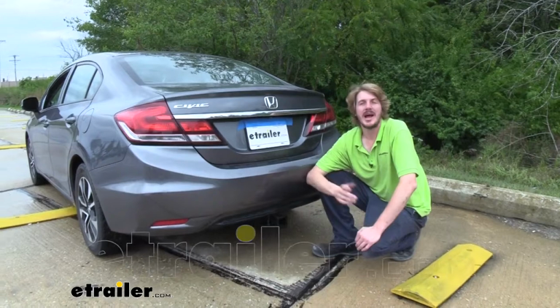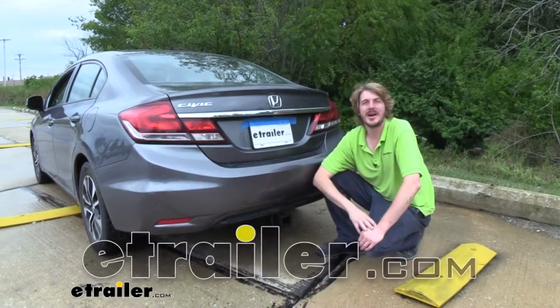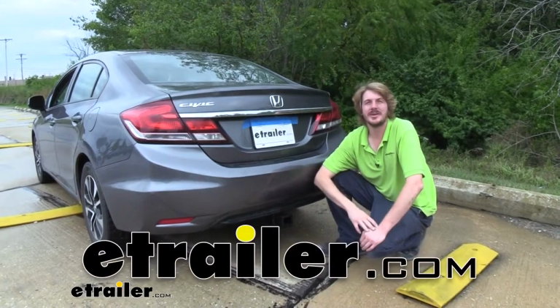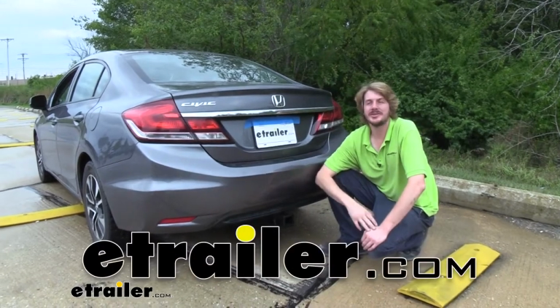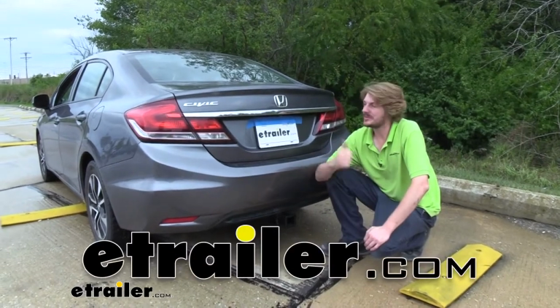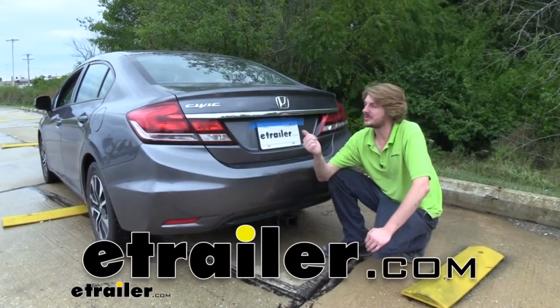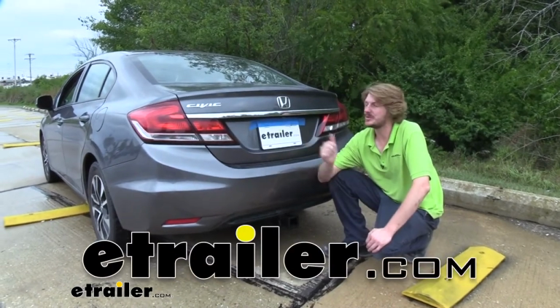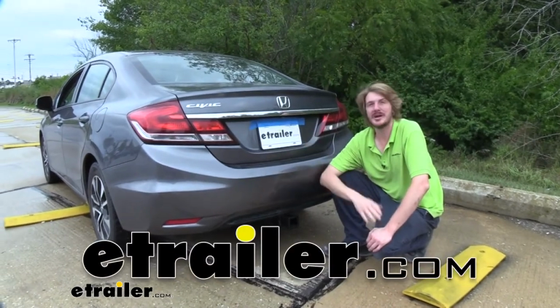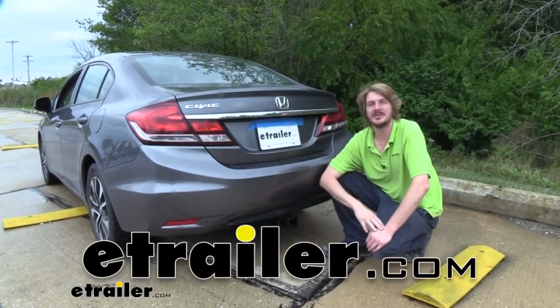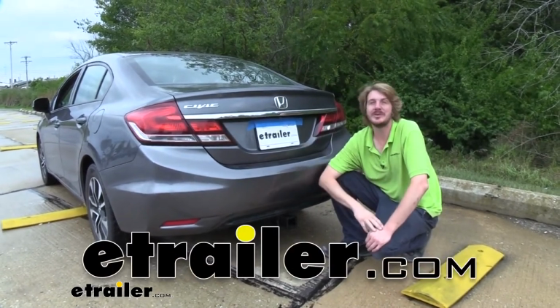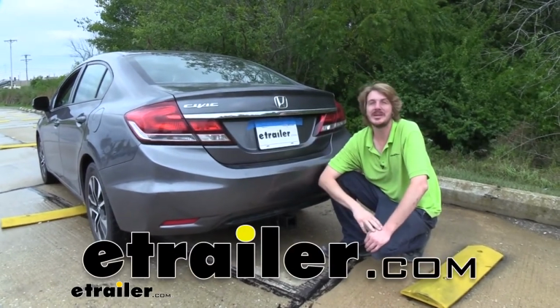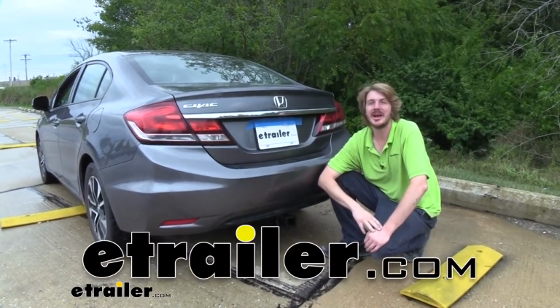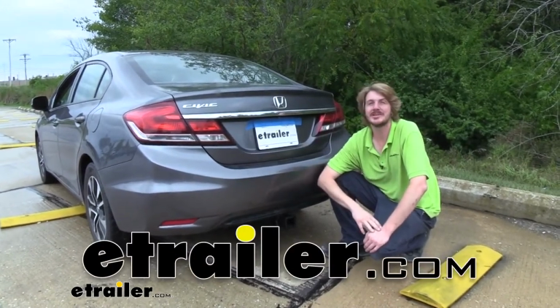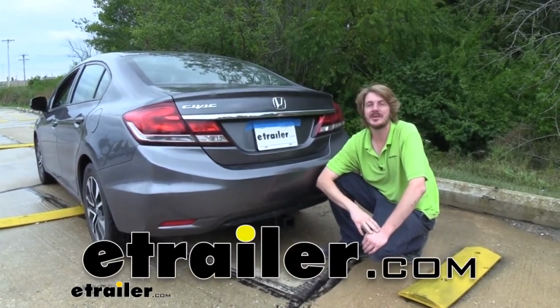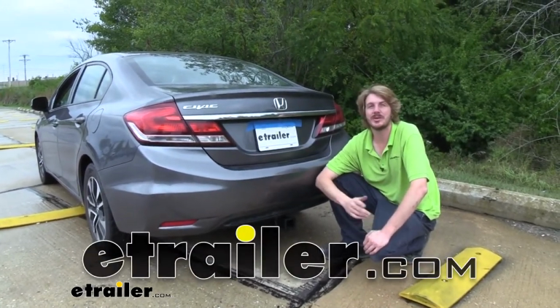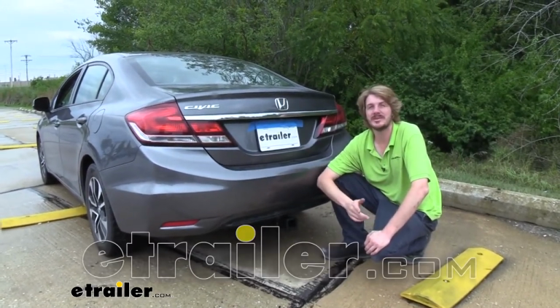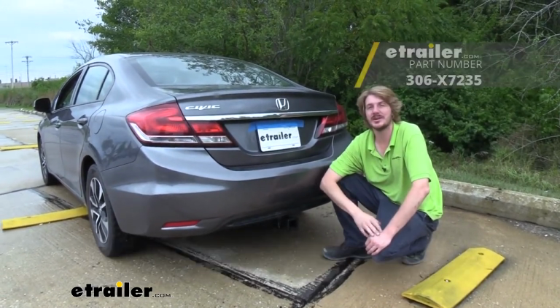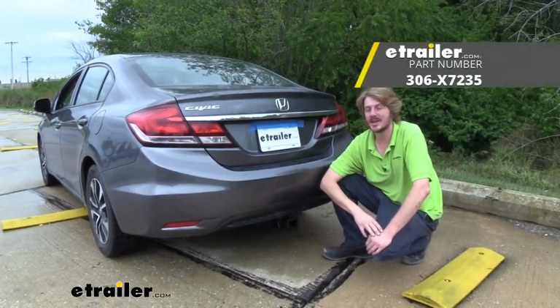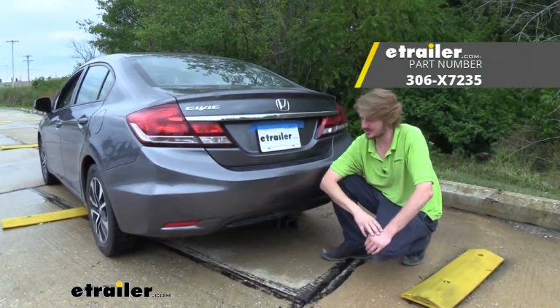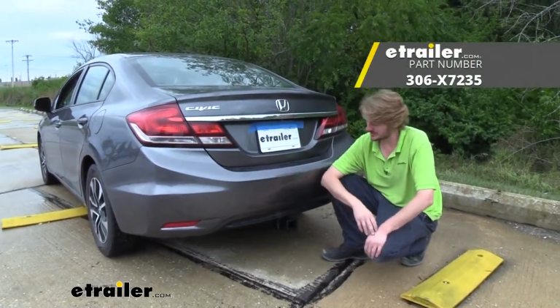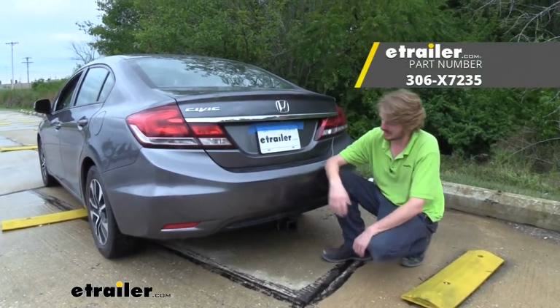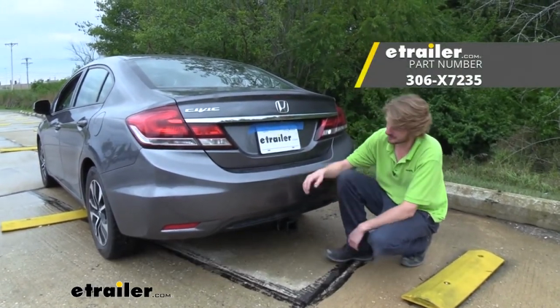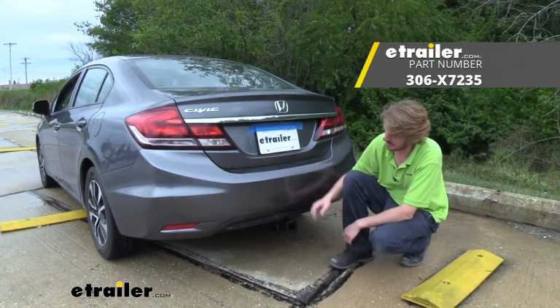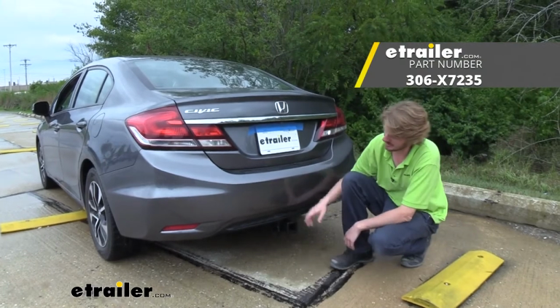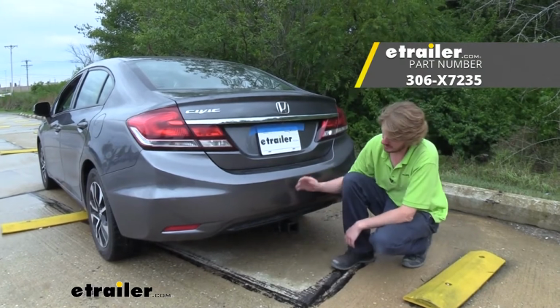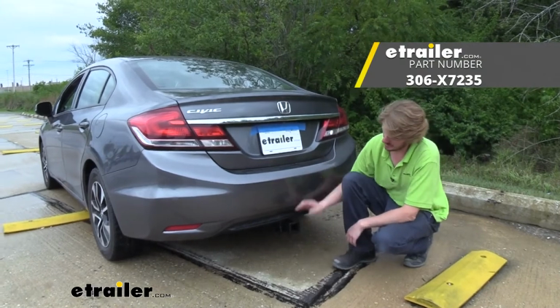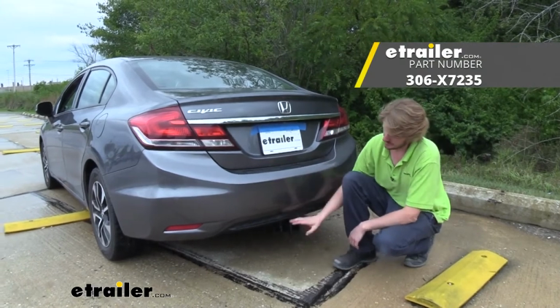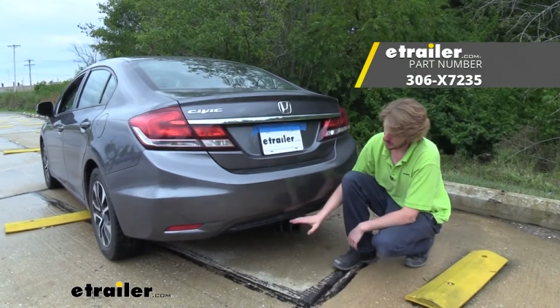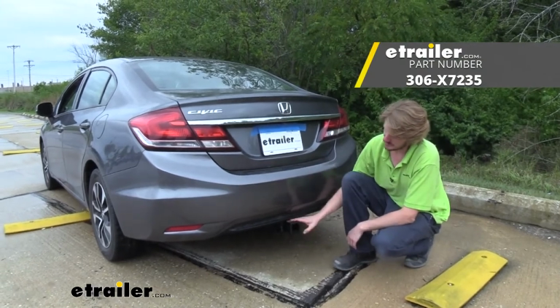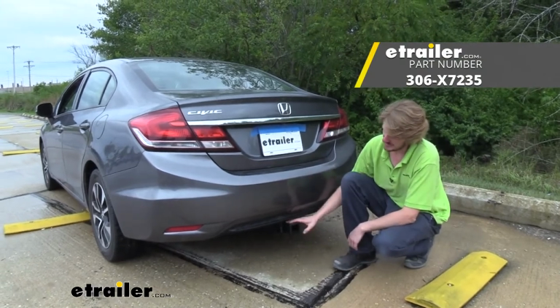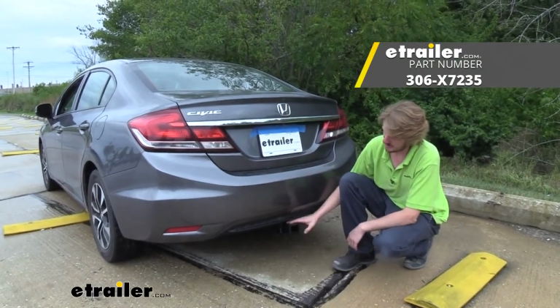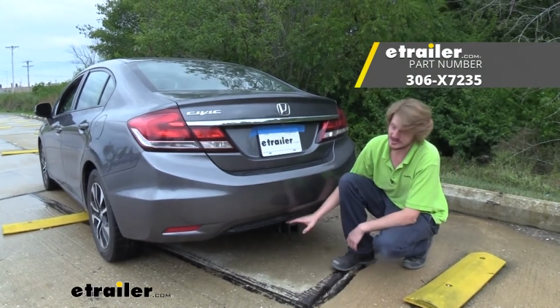Hi there Honda owners. Today on your 2015 Honda Civic we're going to be taking a look at and showing you how to install Torque Lift's Eco Hitch.